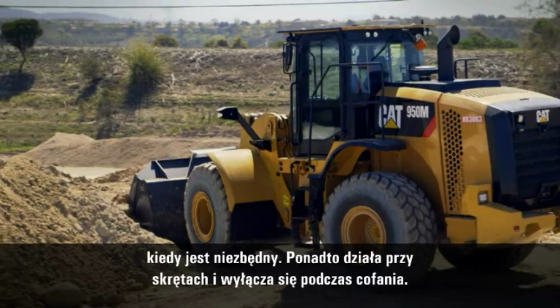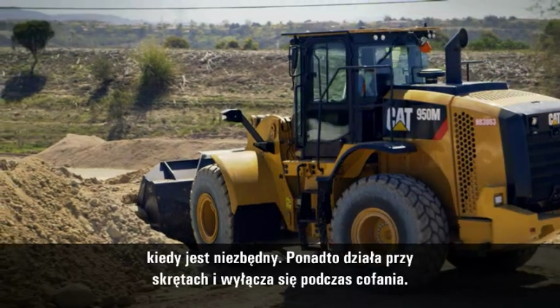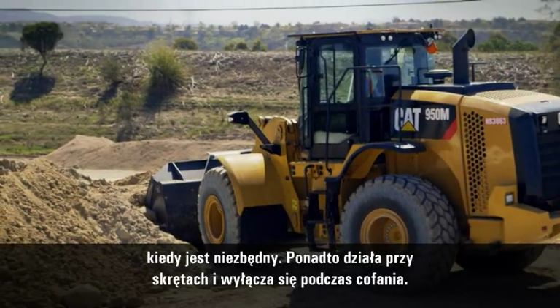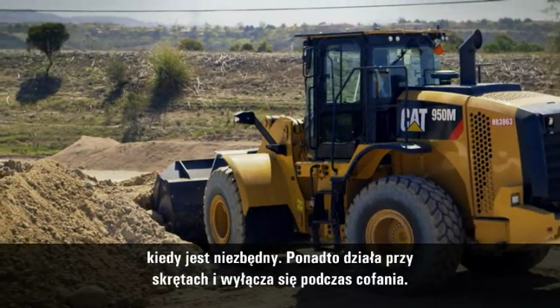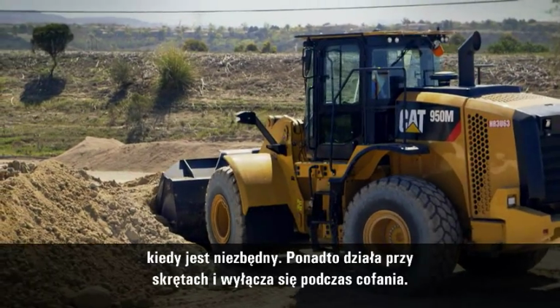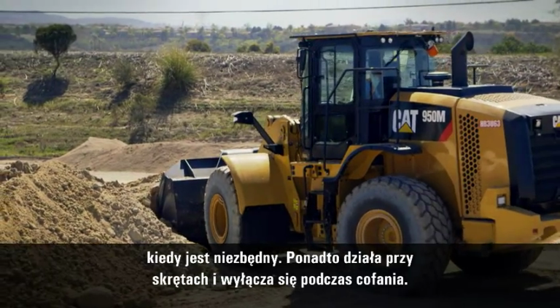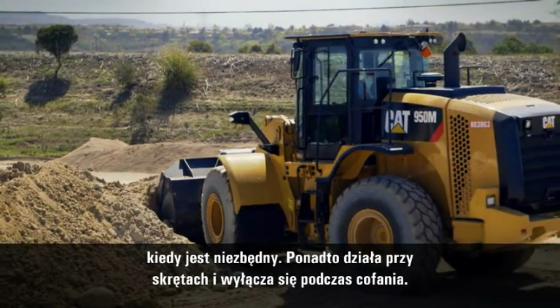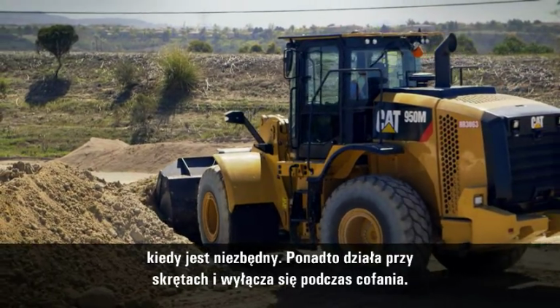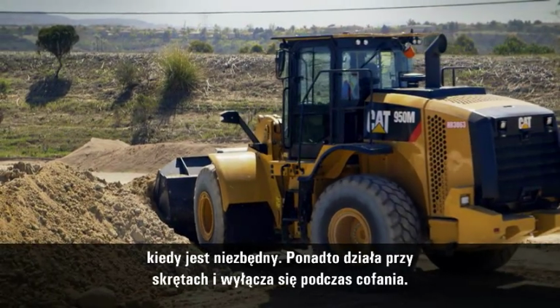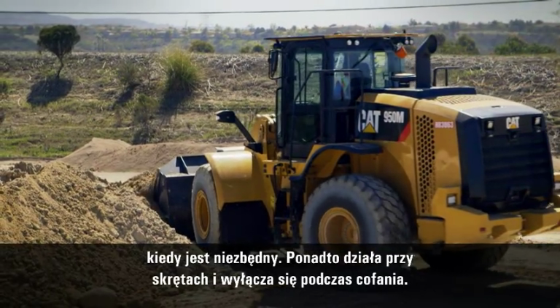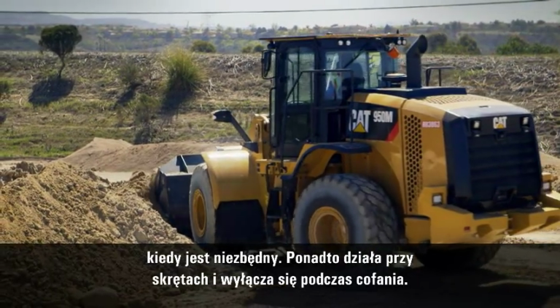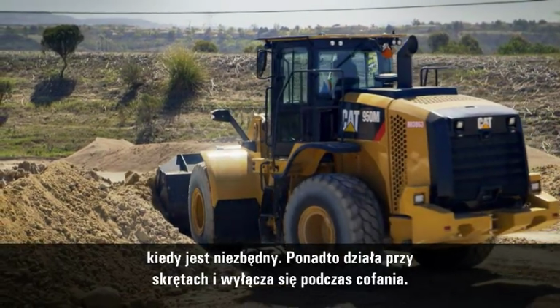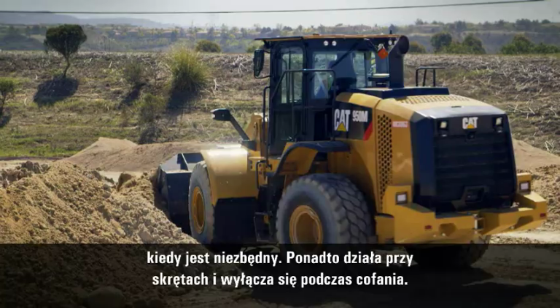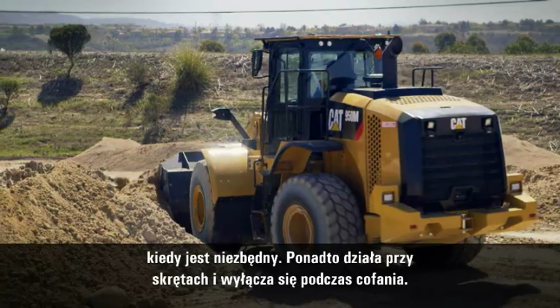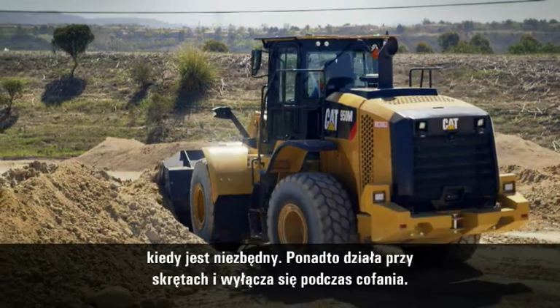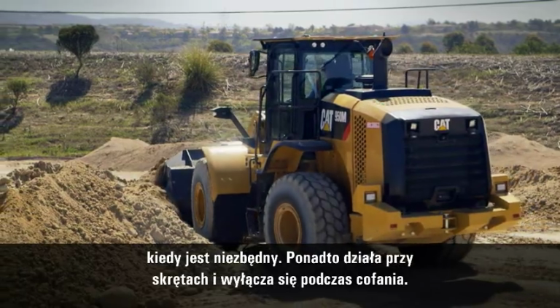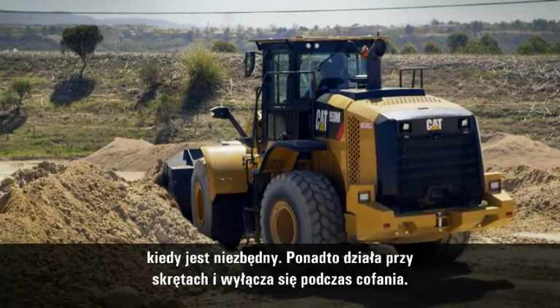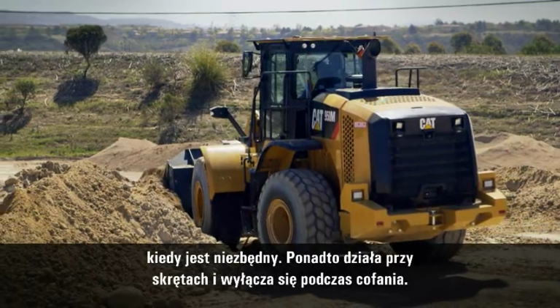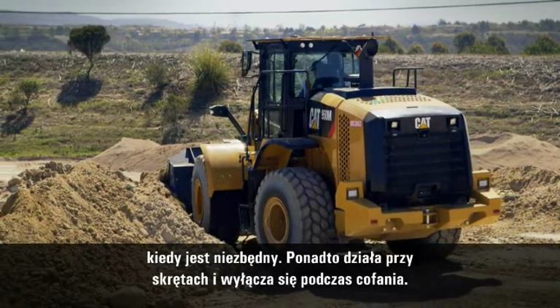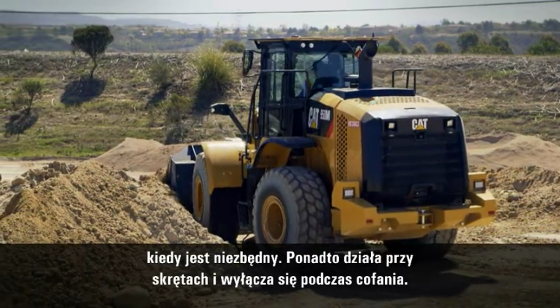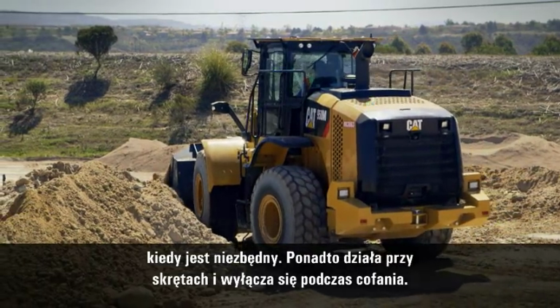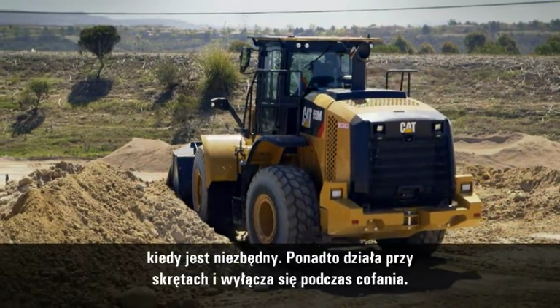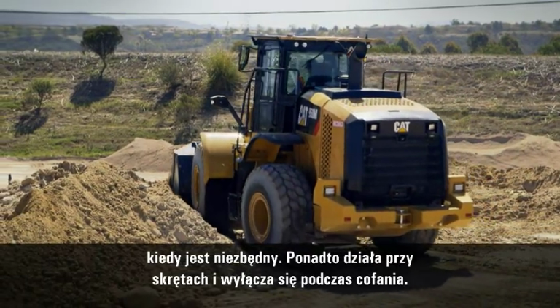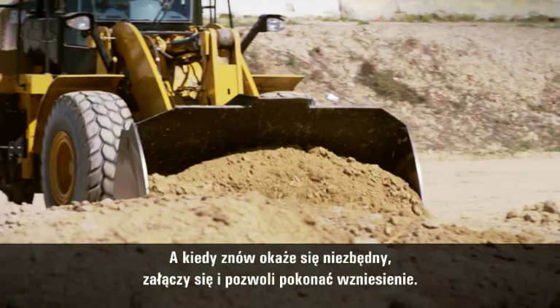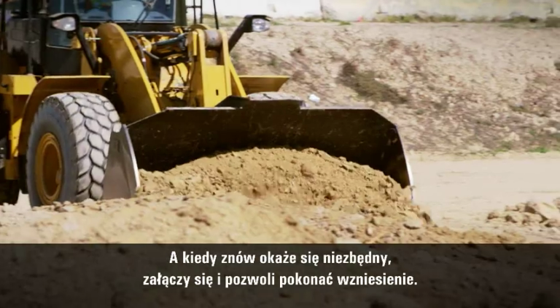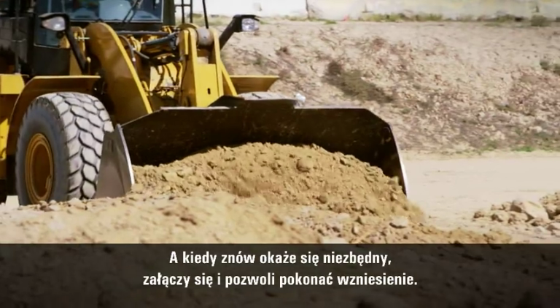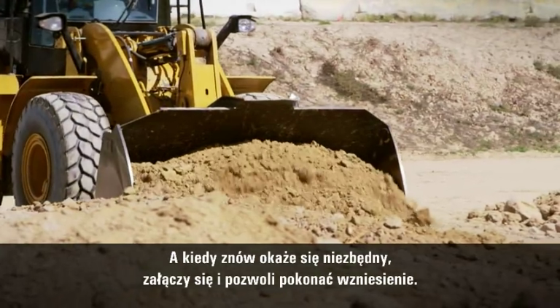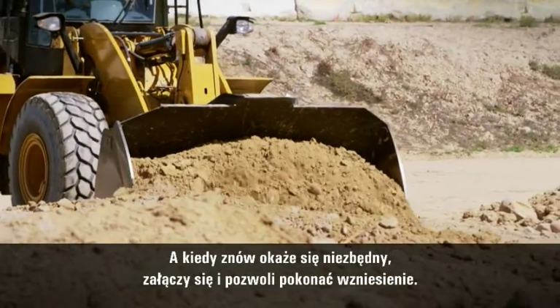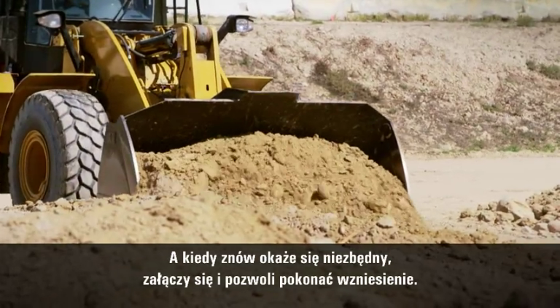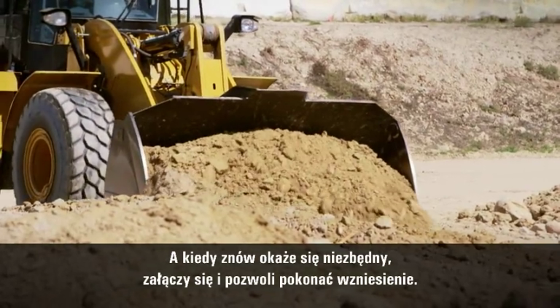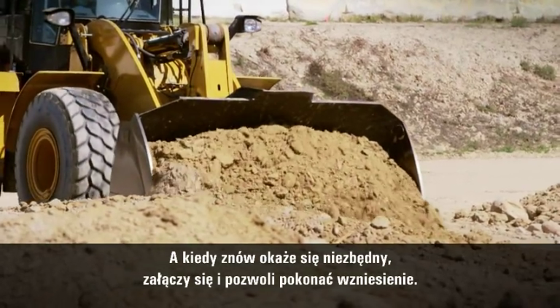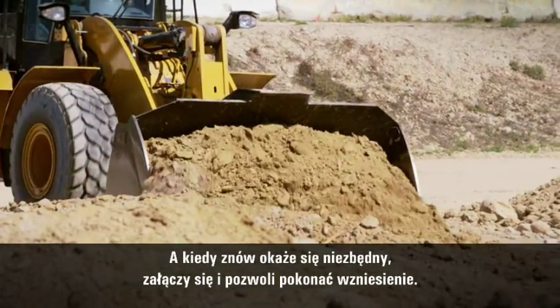Into a turn, it'll work in the turn. It'll shut itself off when you're going back, and as soon as you need it again, it just comes on and pushes you right through the pile.